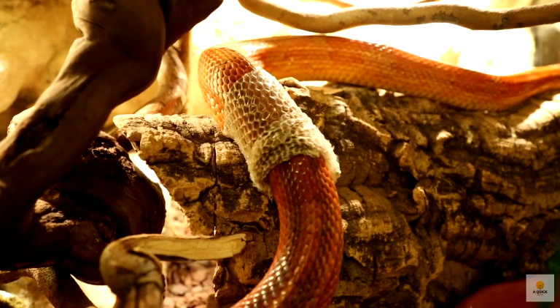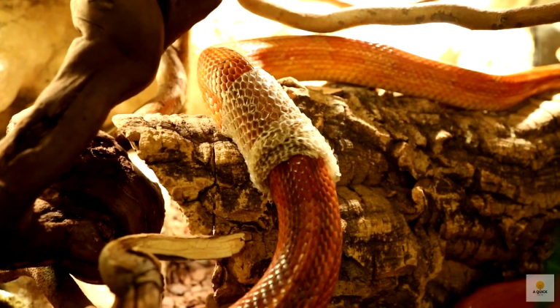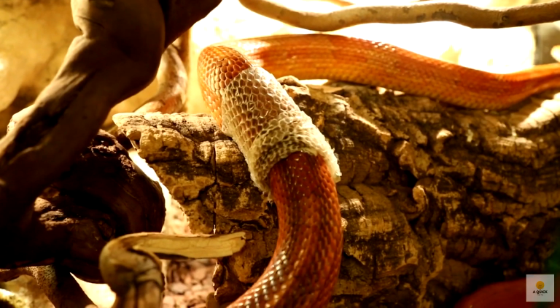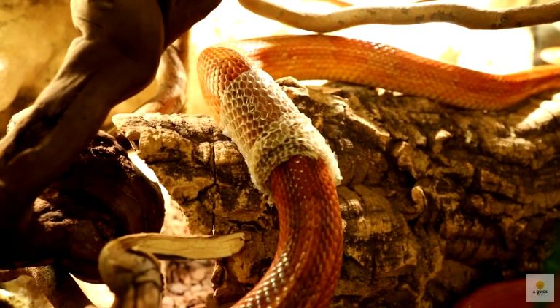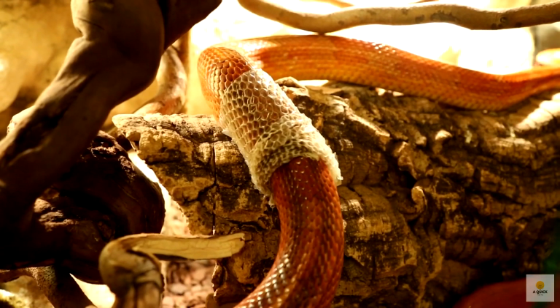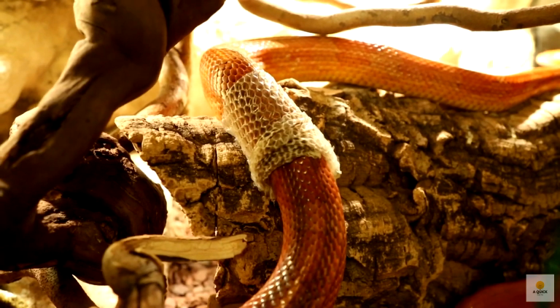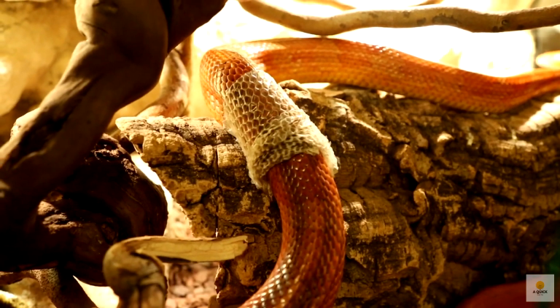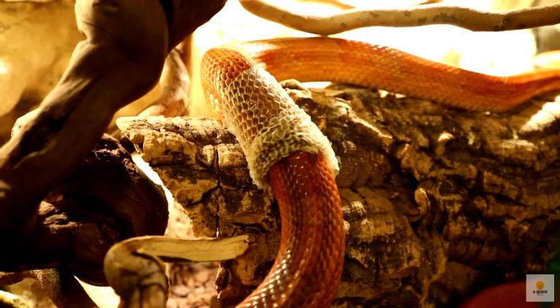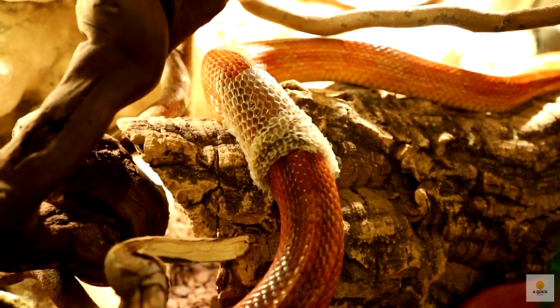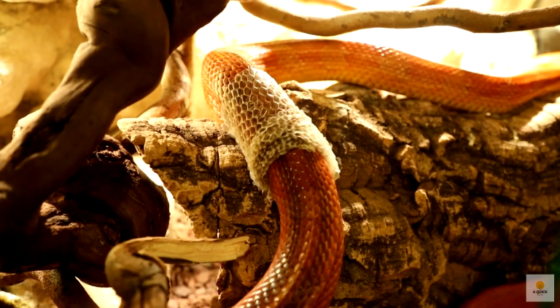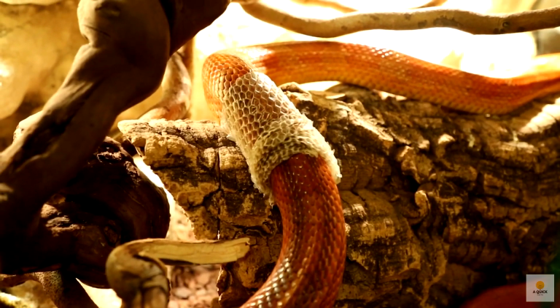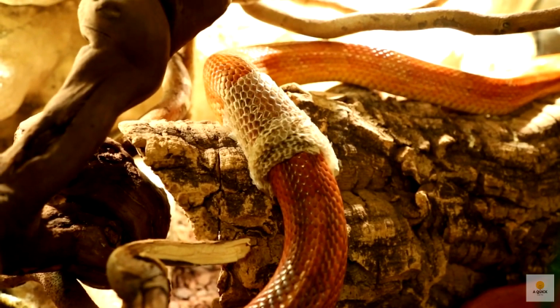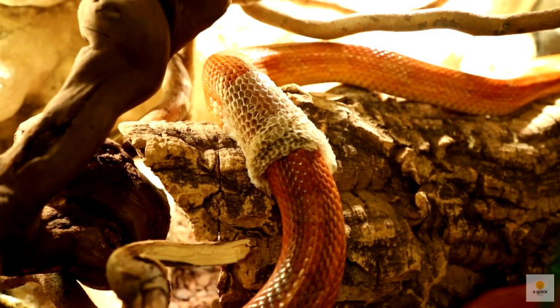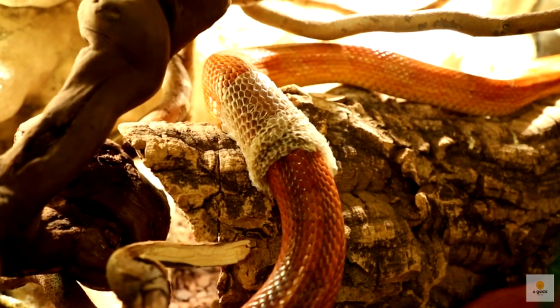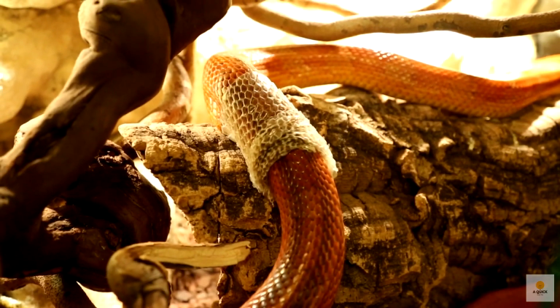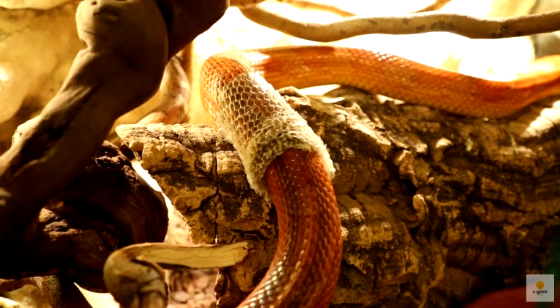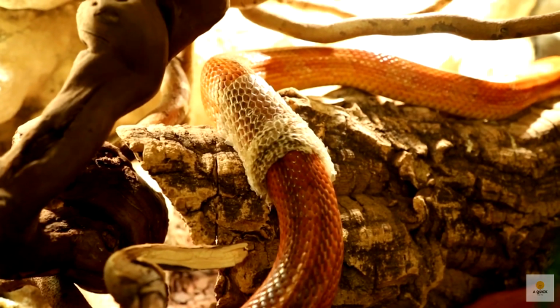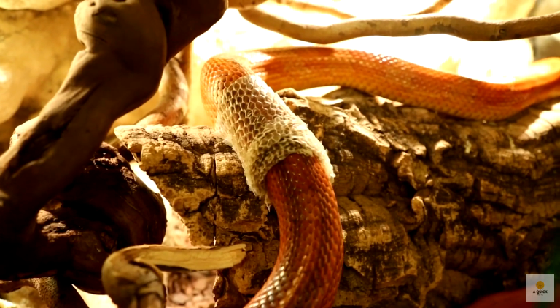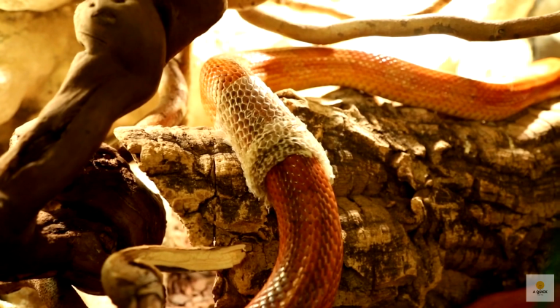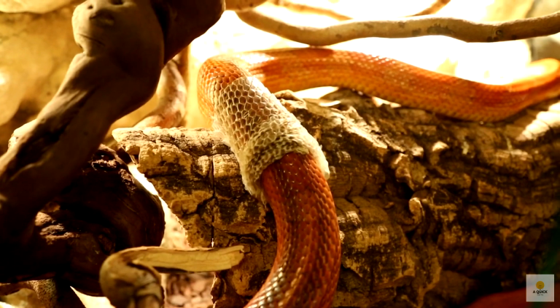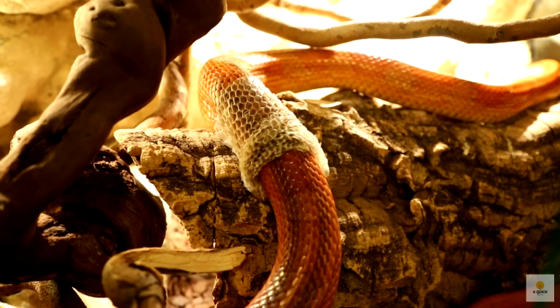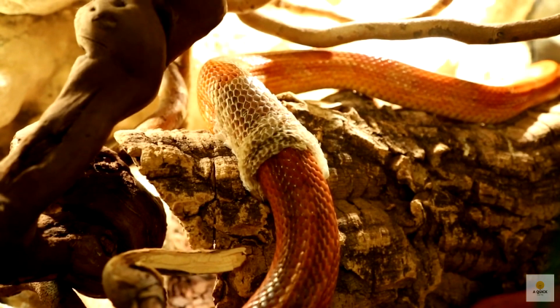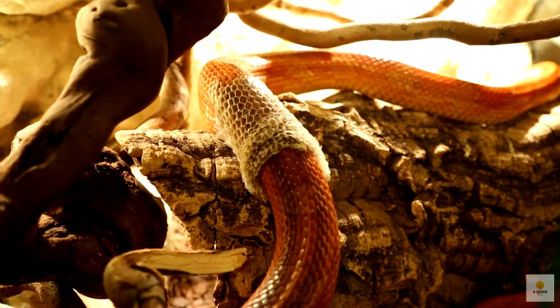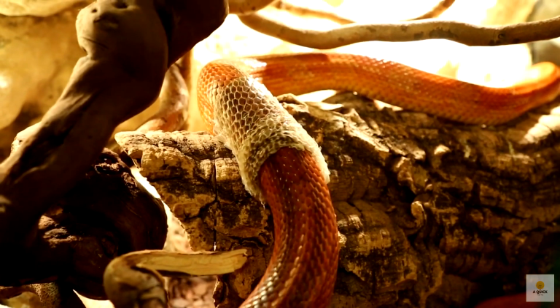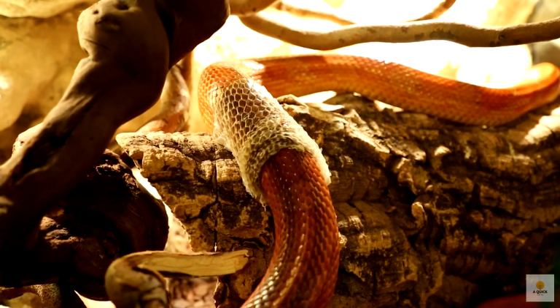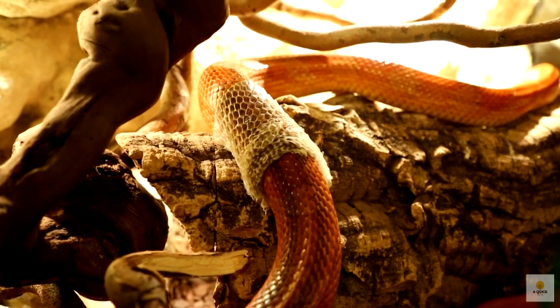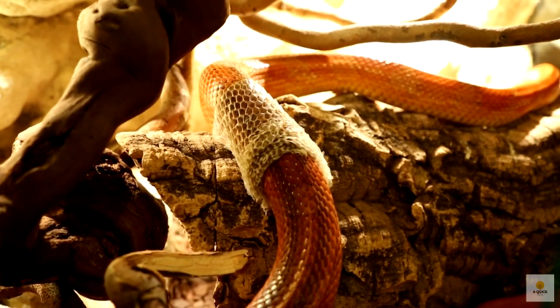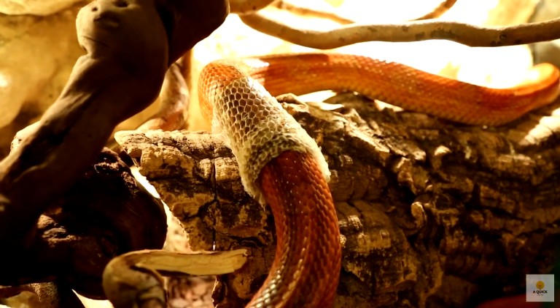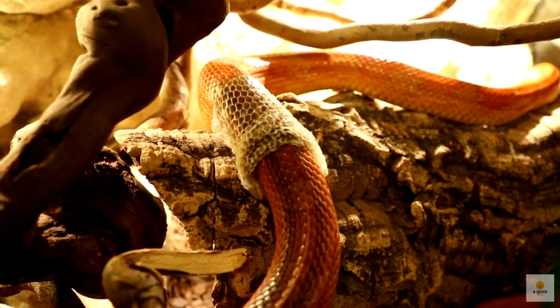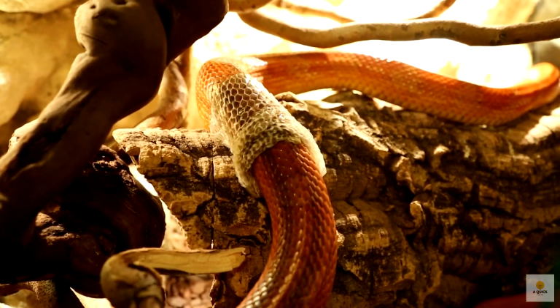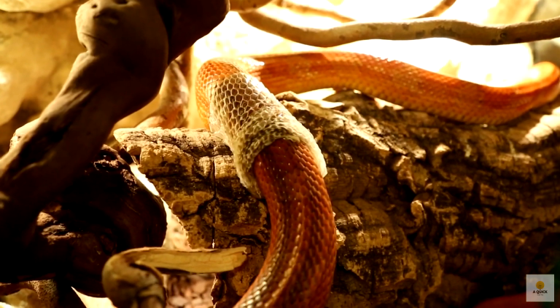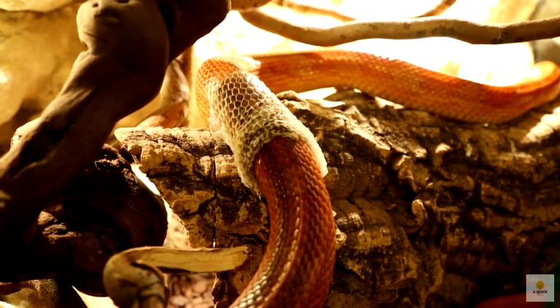But before we dive in, make sure to hit that like button and subscribe for more quick notes on the wonders of the natural world.